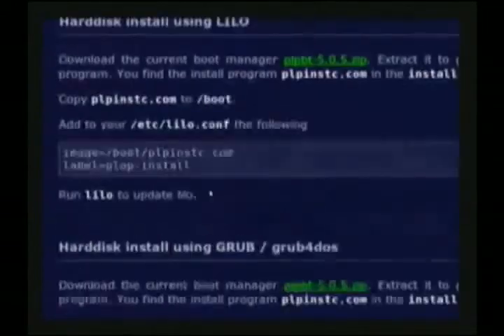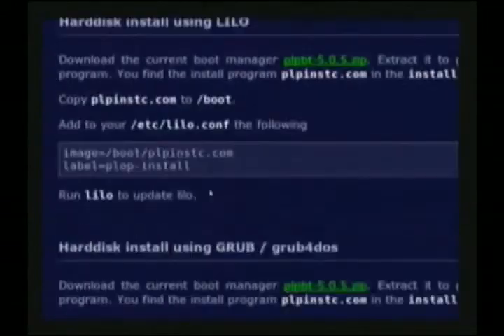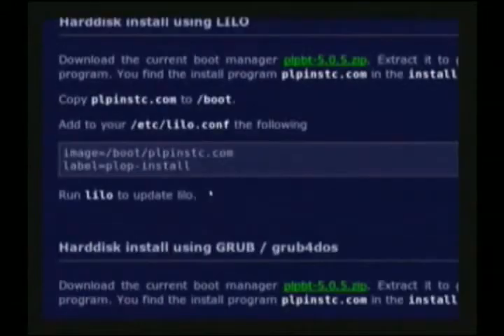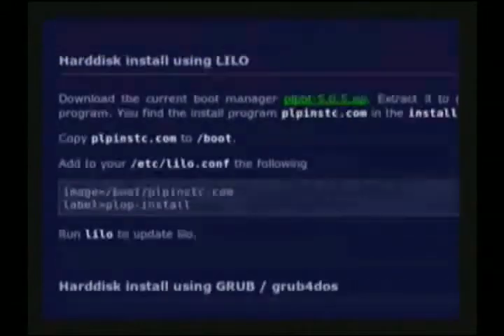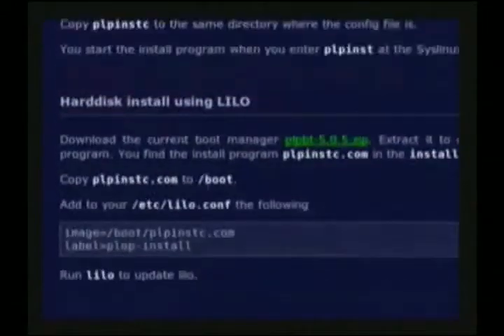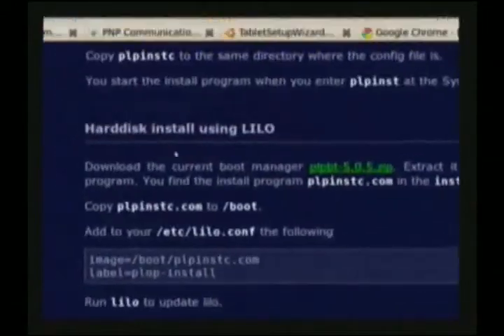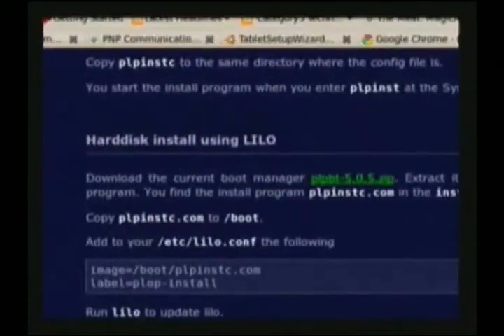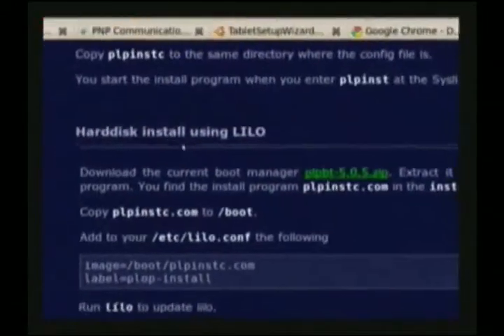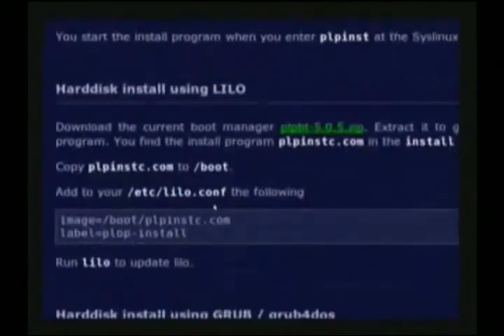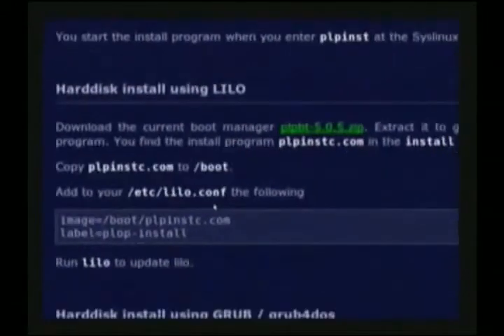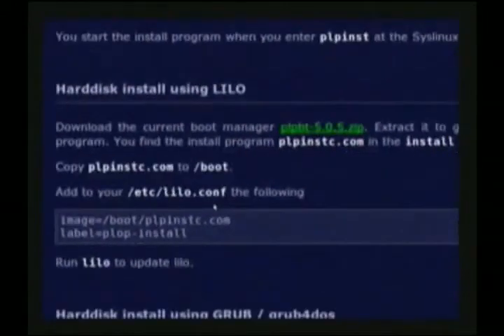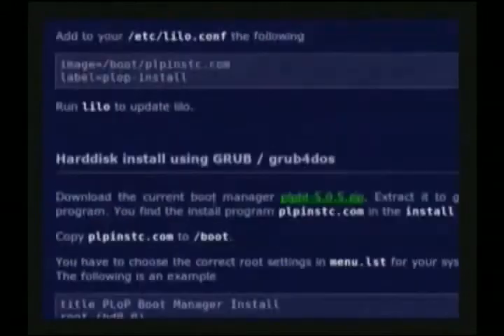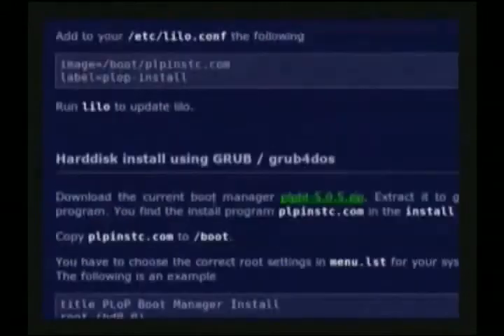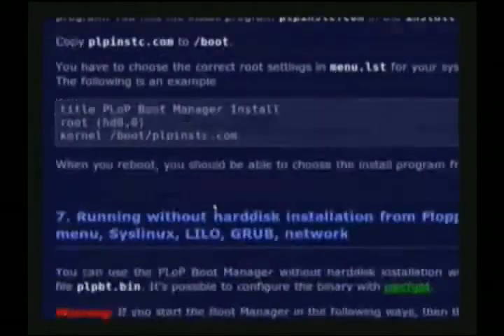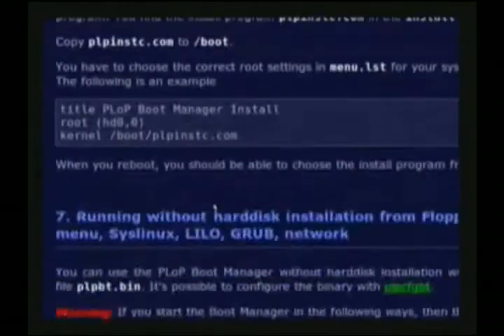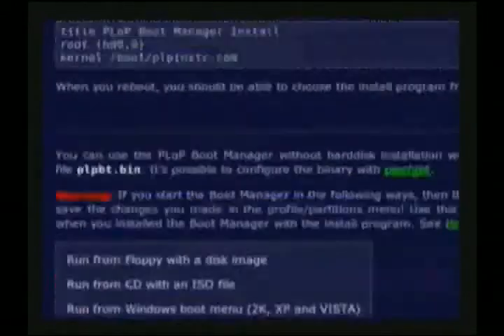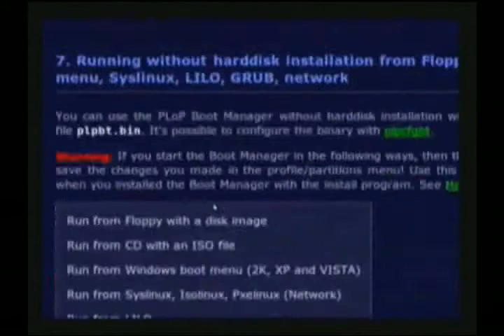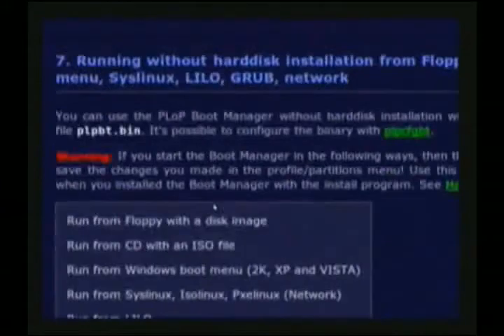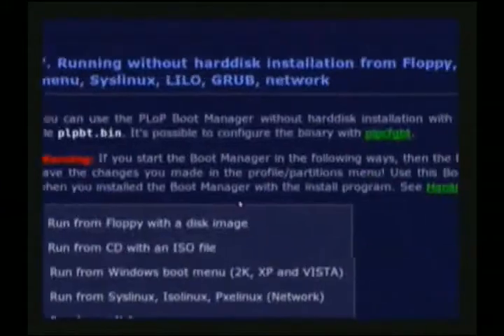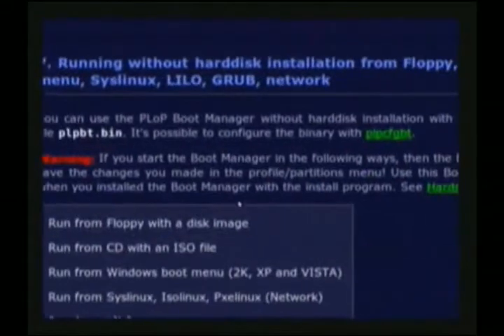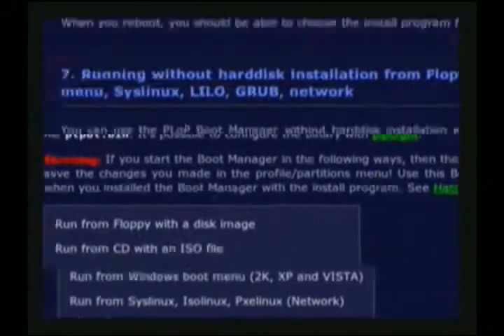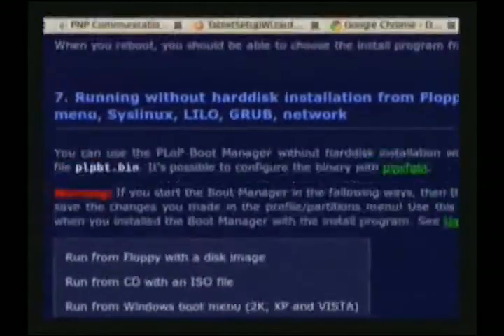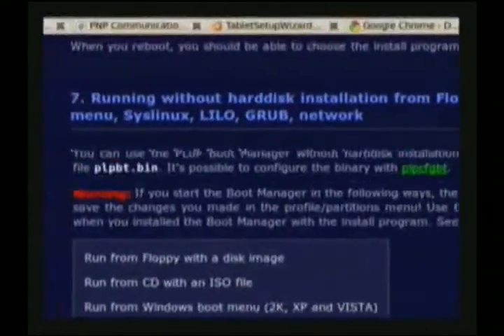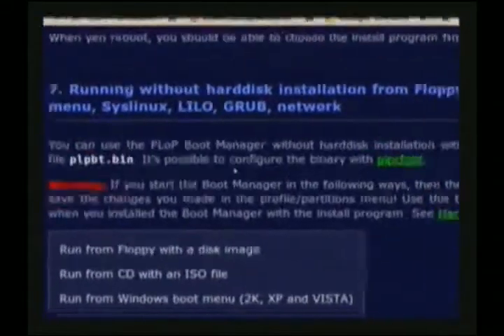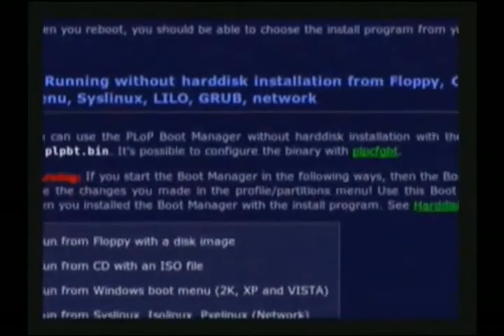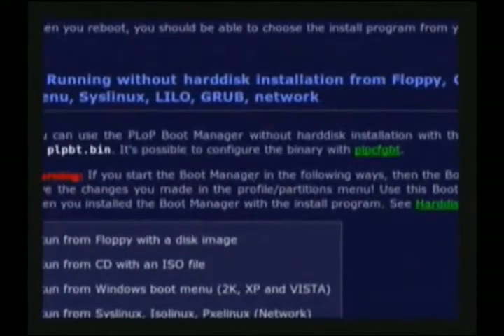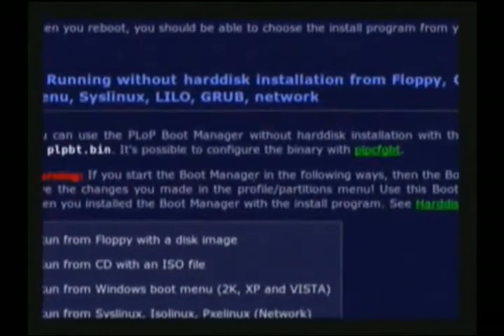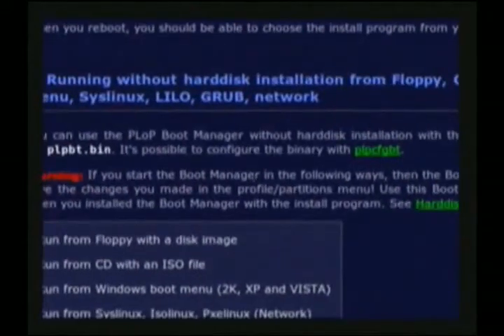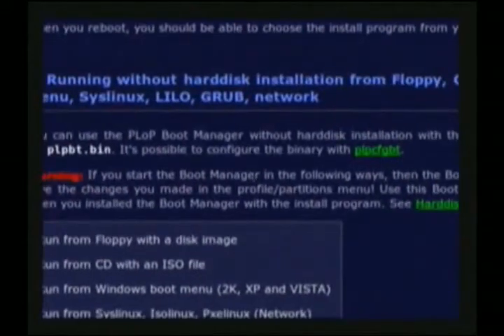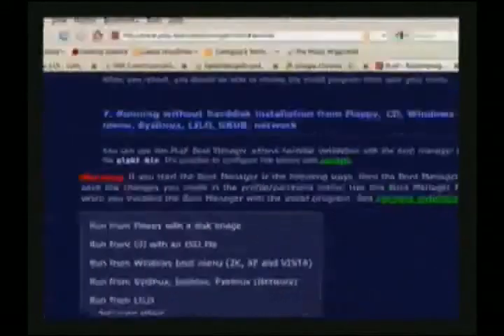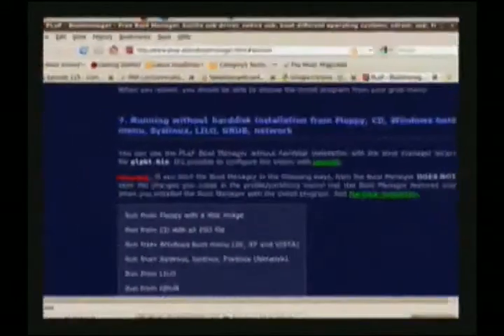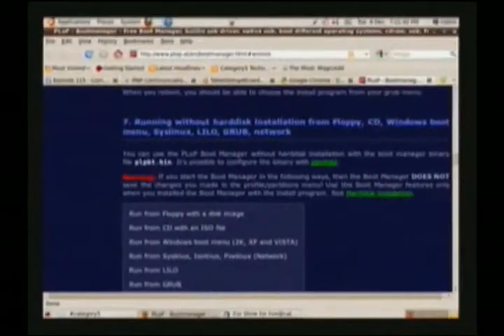There are instructions for LILO, so there's probably going to be GRUB and stuff like that as well.